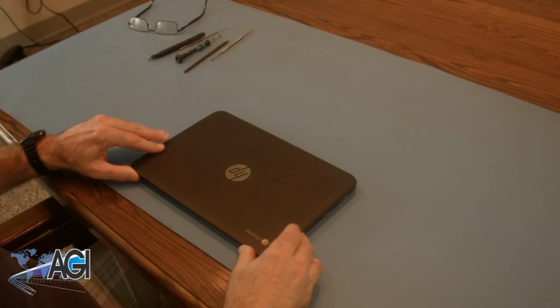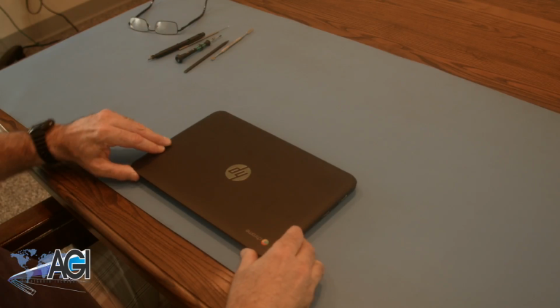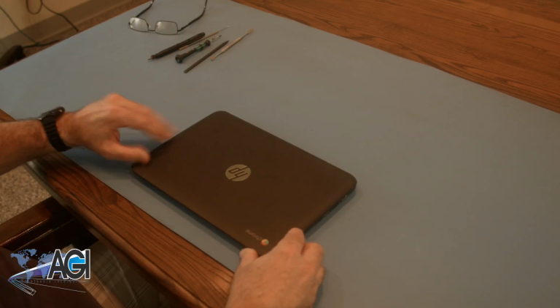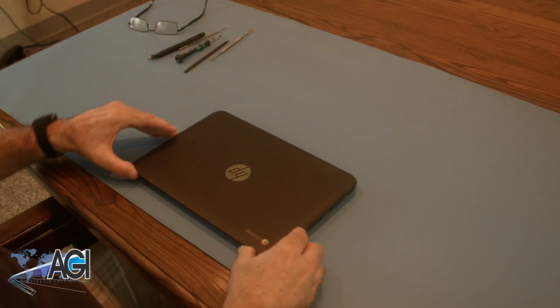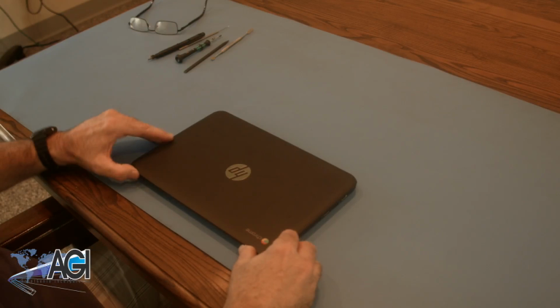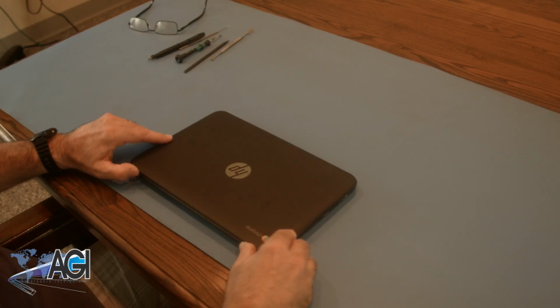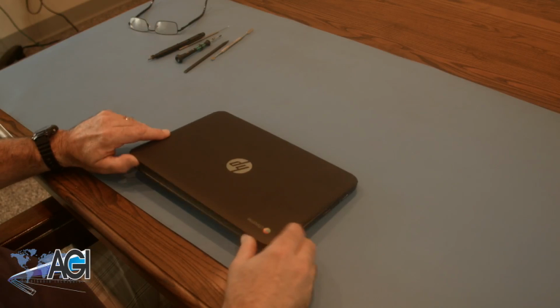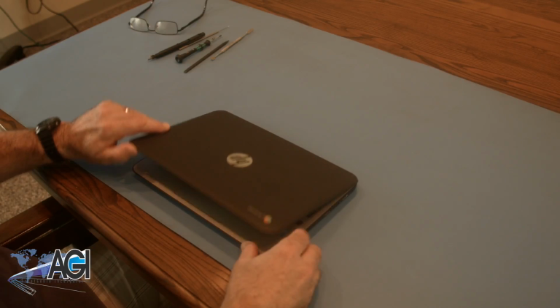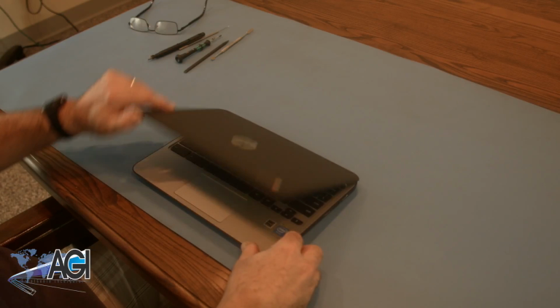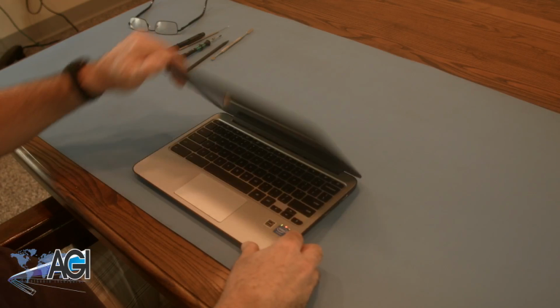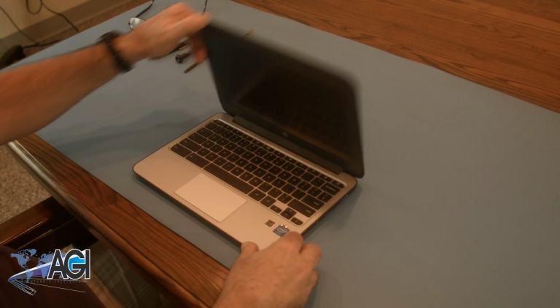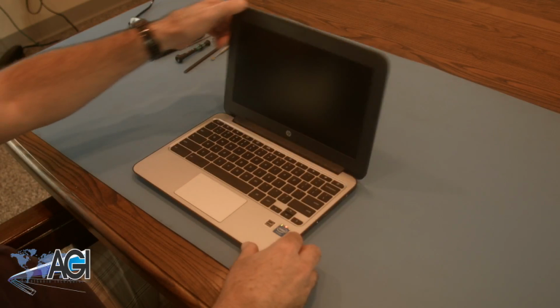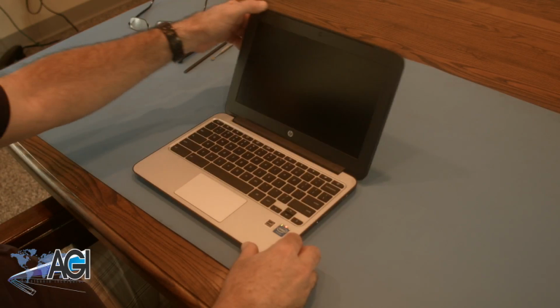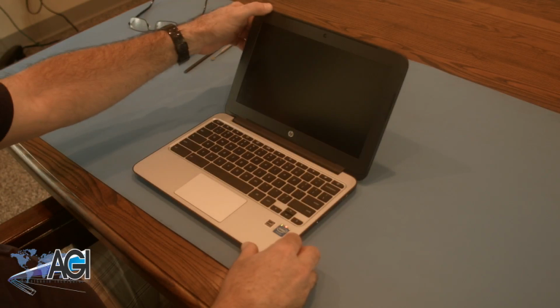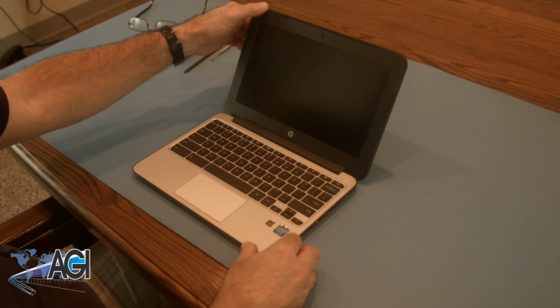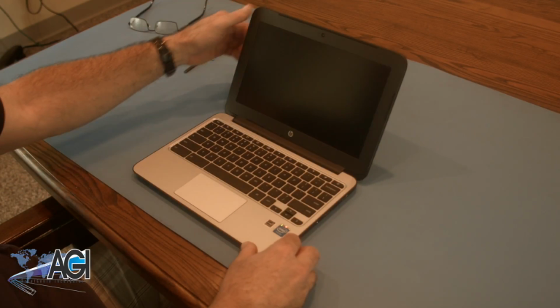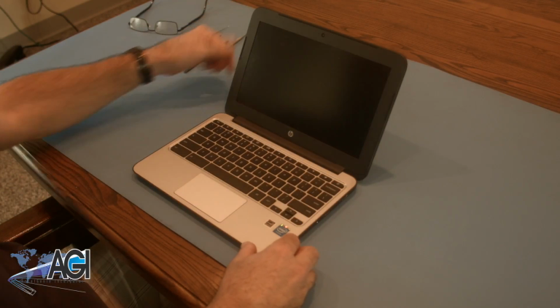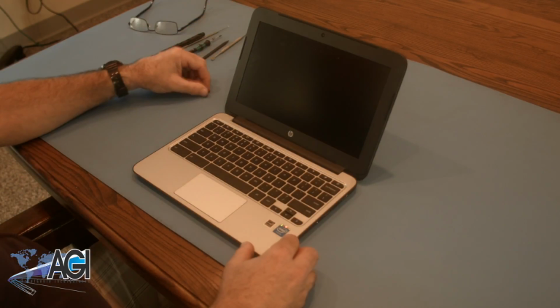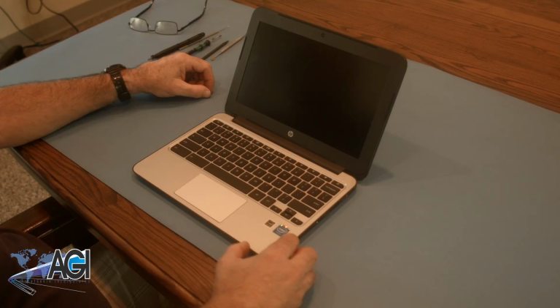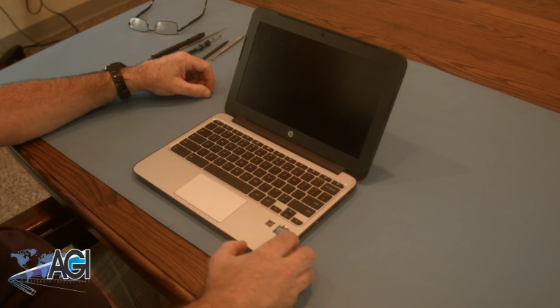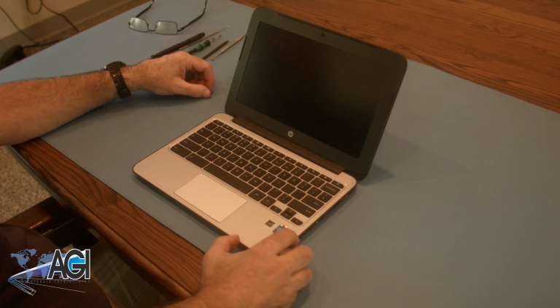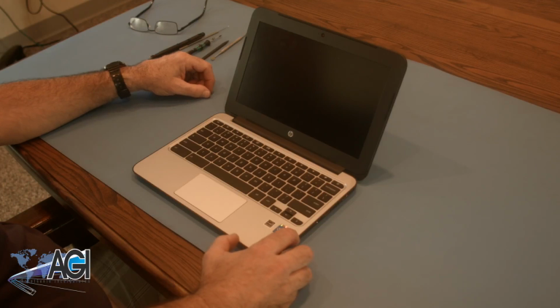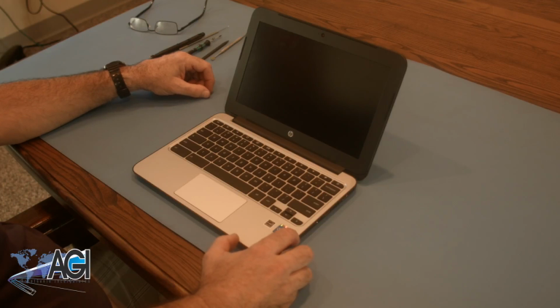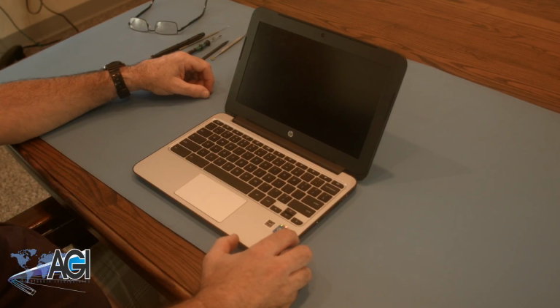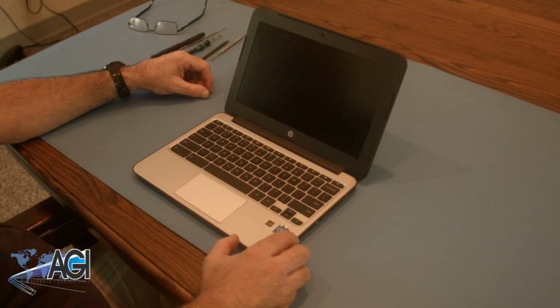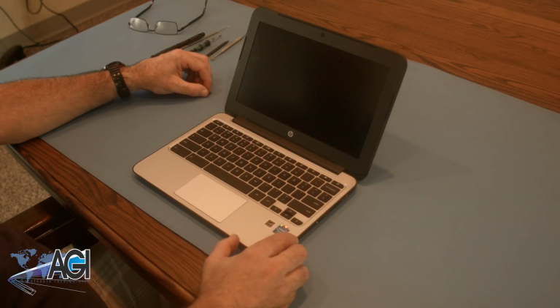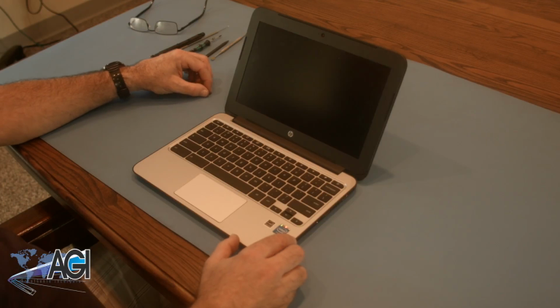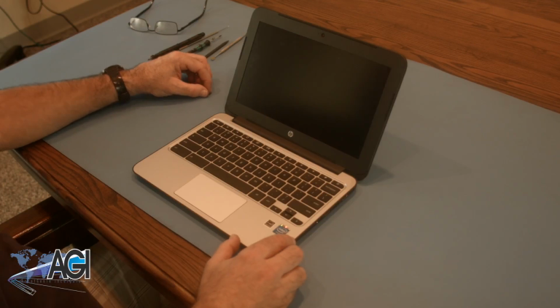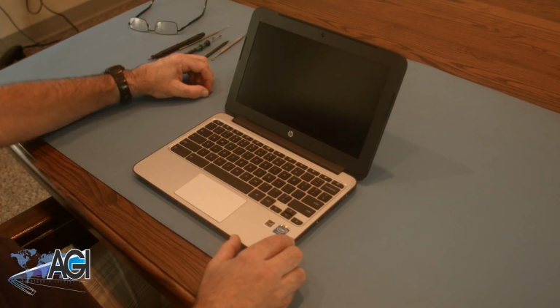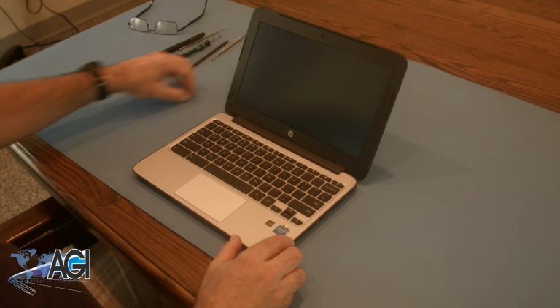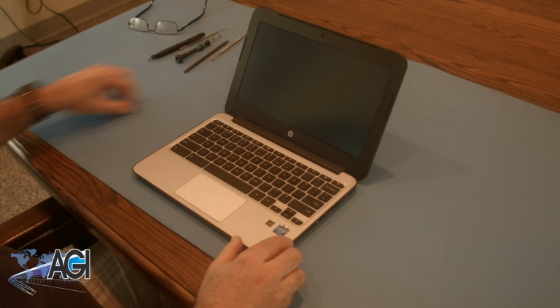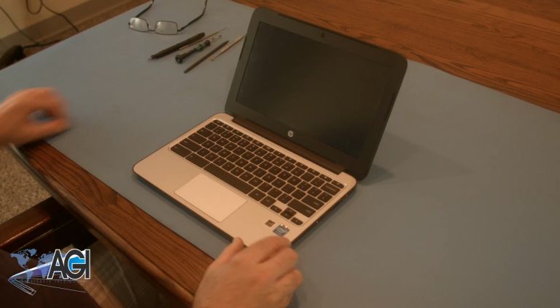You have now successfully replaced the palm rest assembly on your HP Chromebook. Nice job.